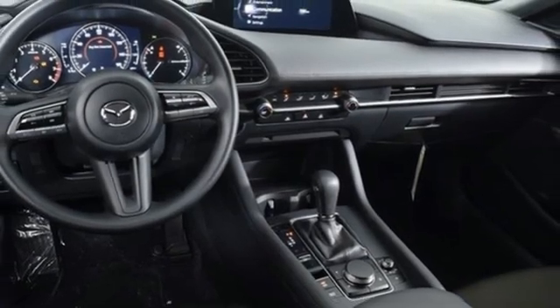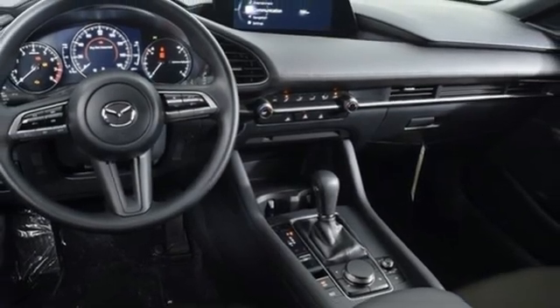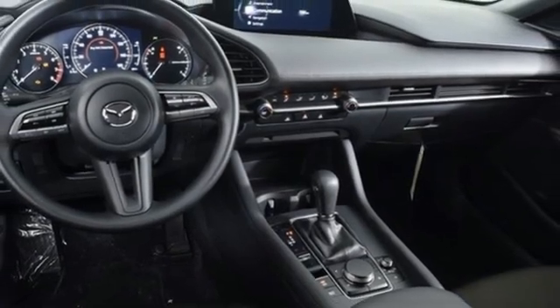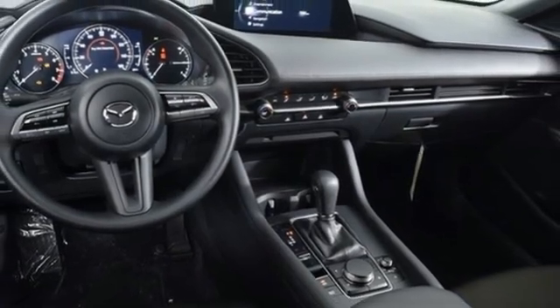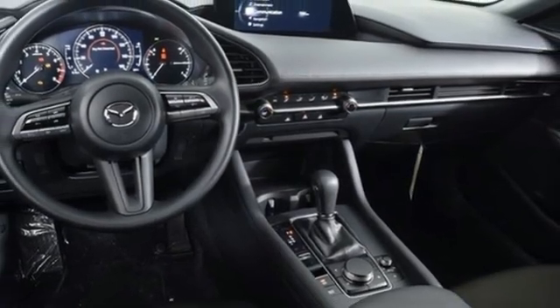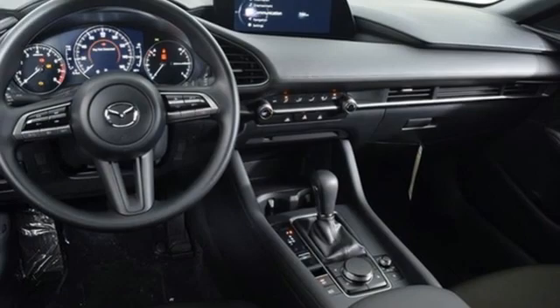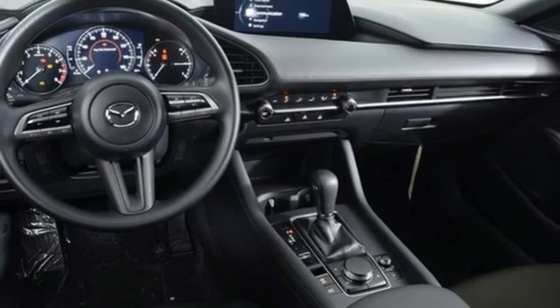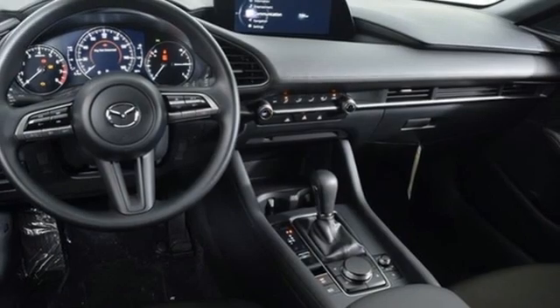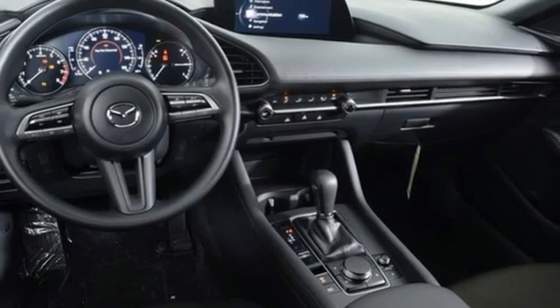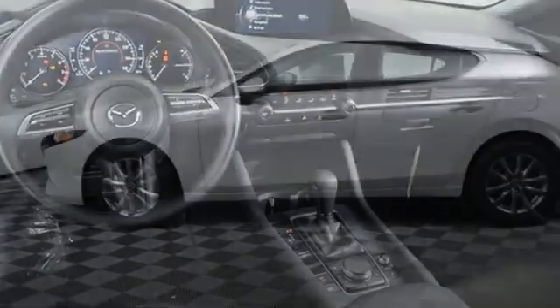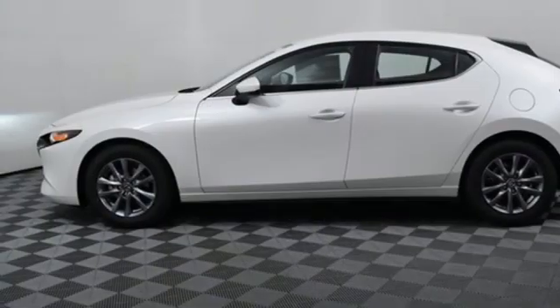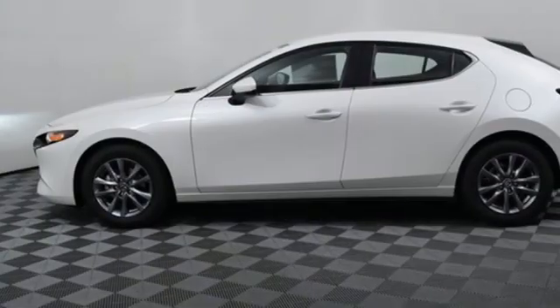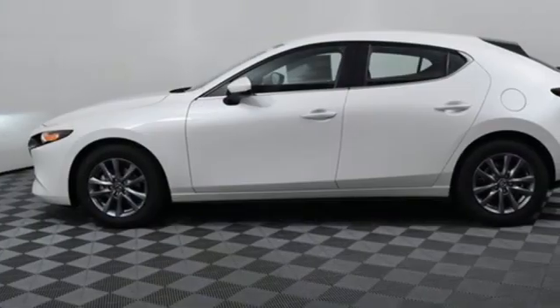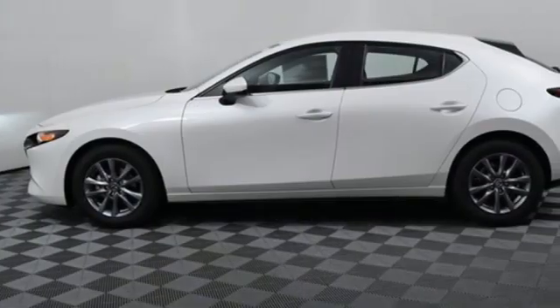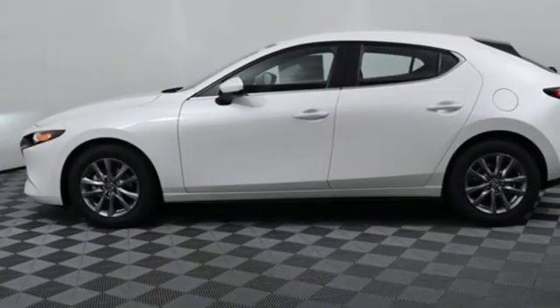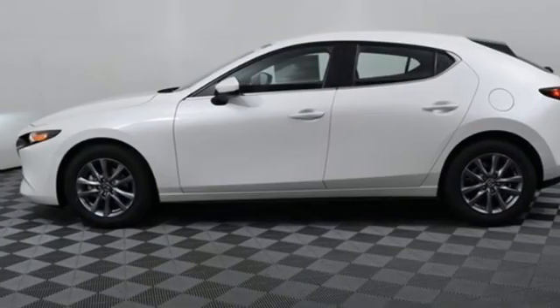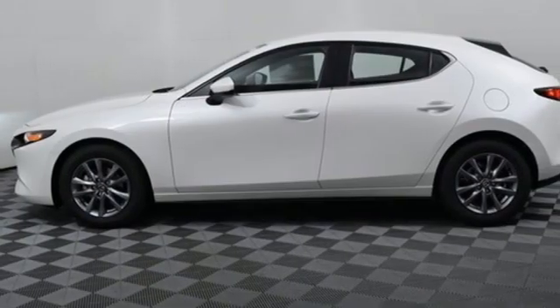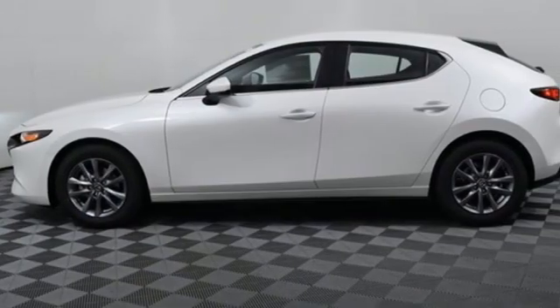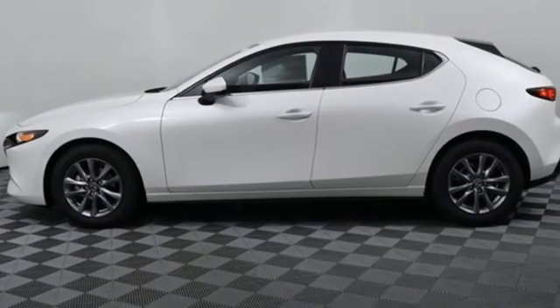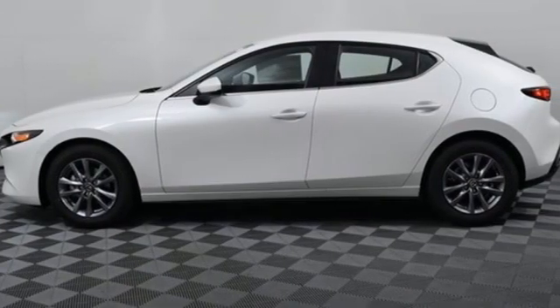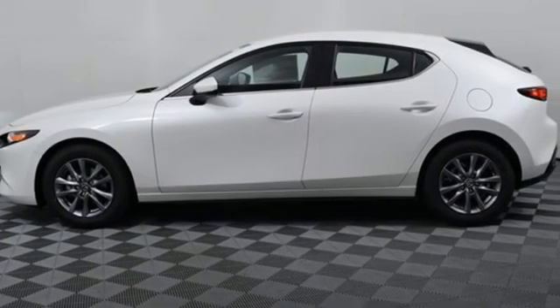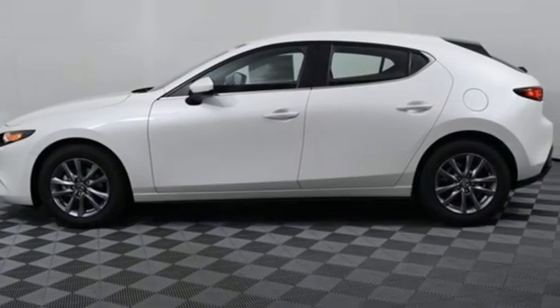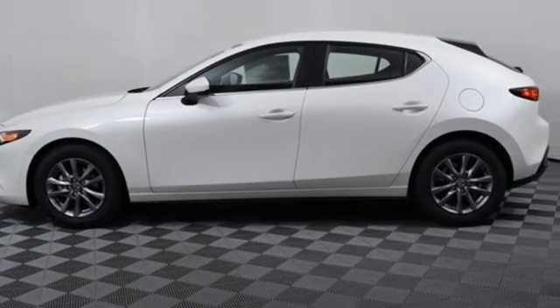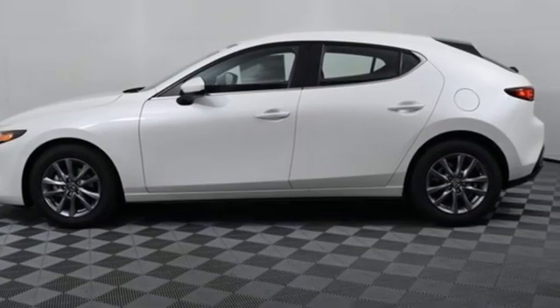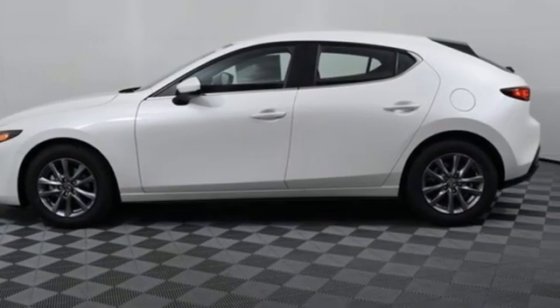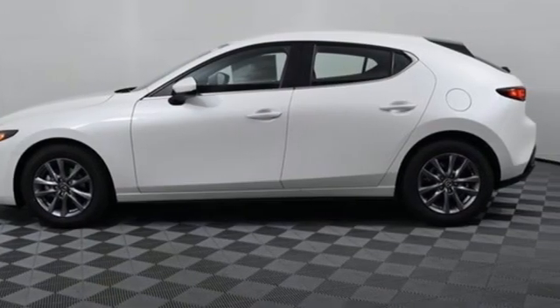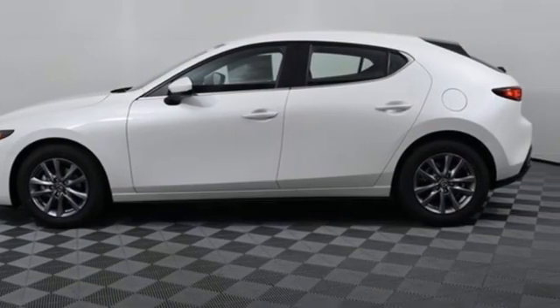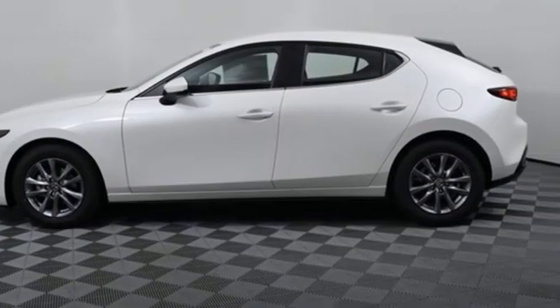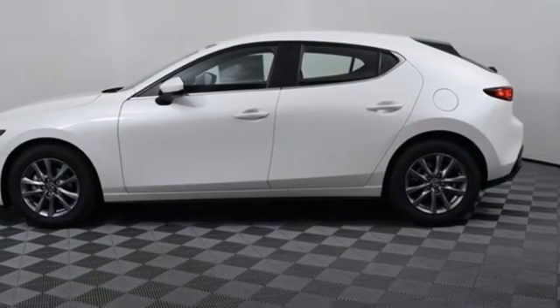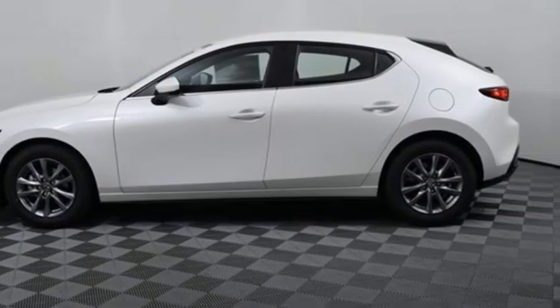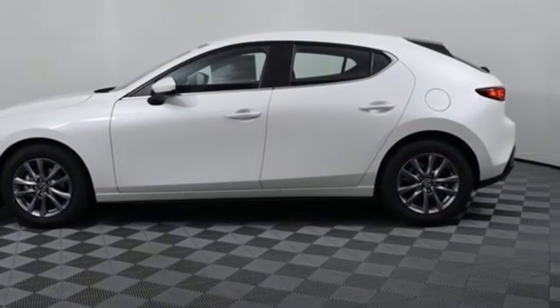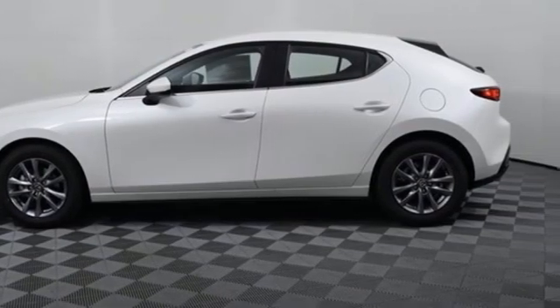For all the things that drive you, there's Mazda. The time is now. See it for yourself today.